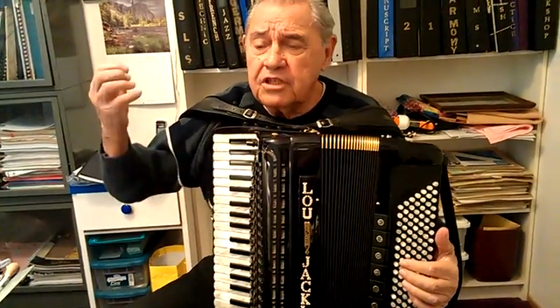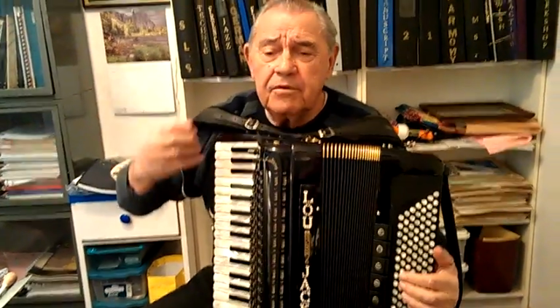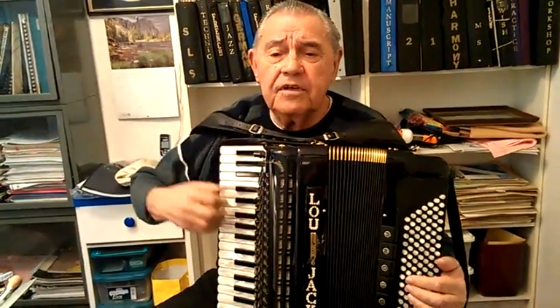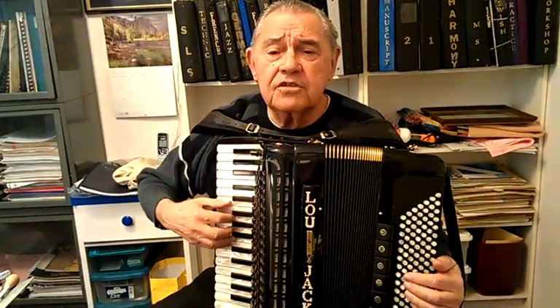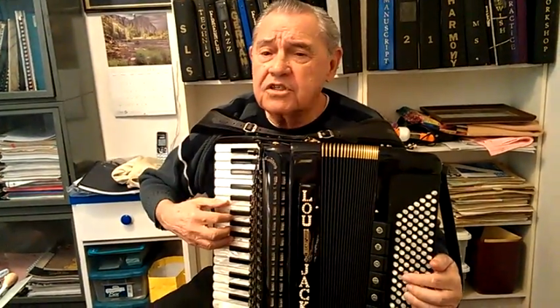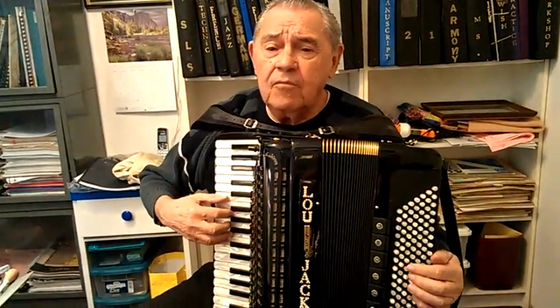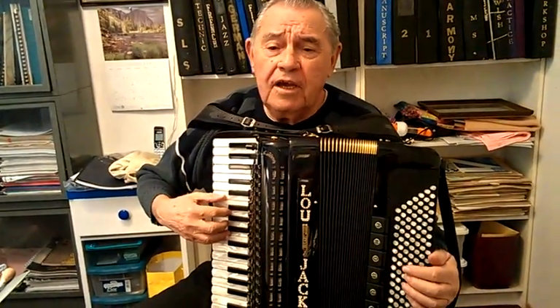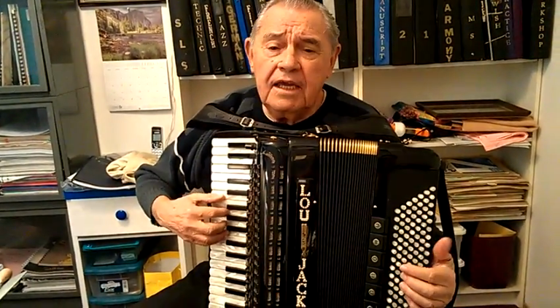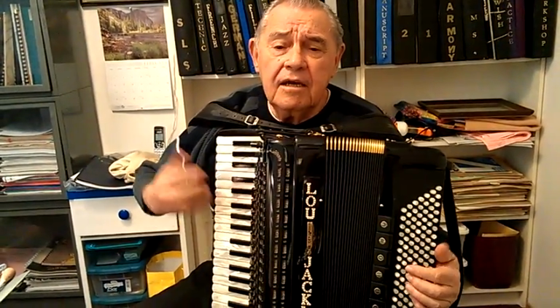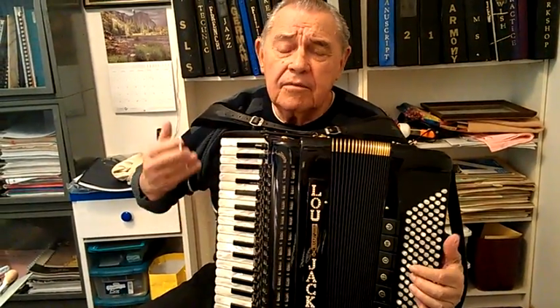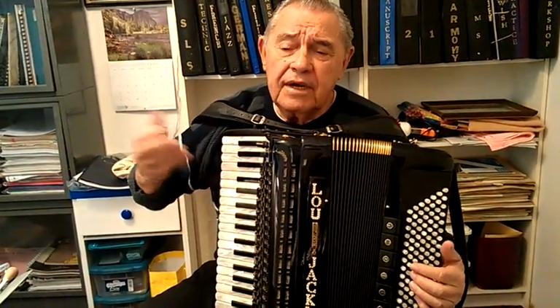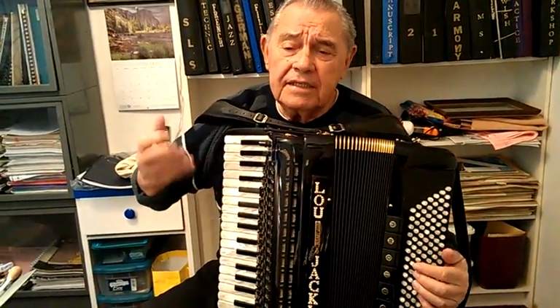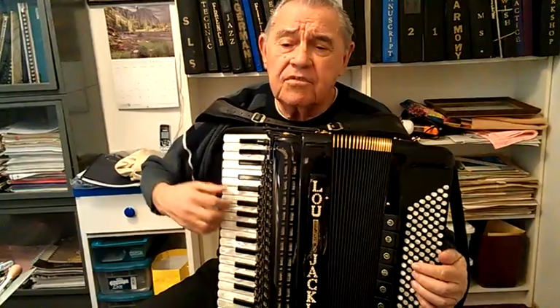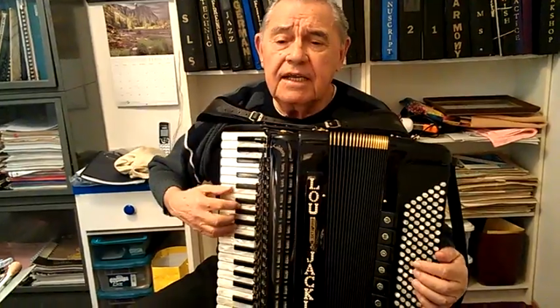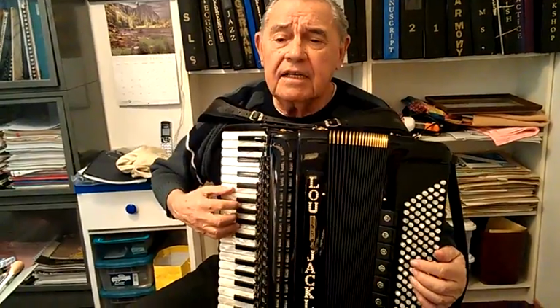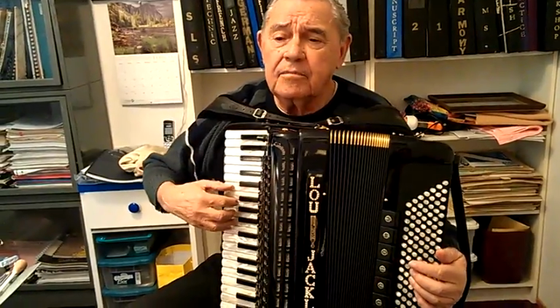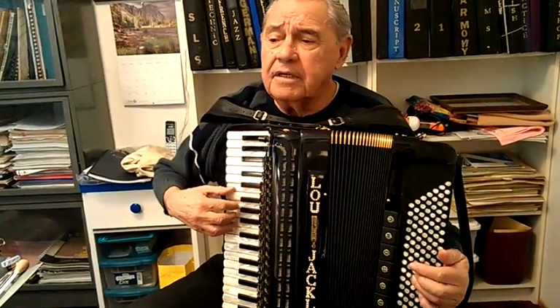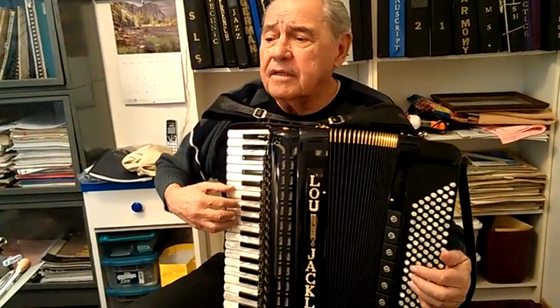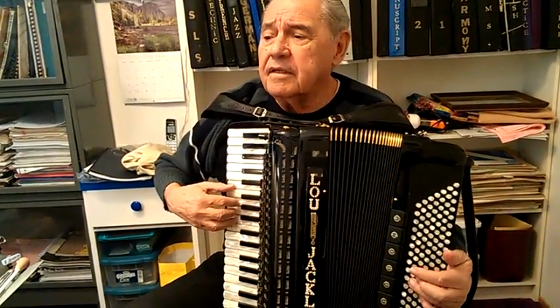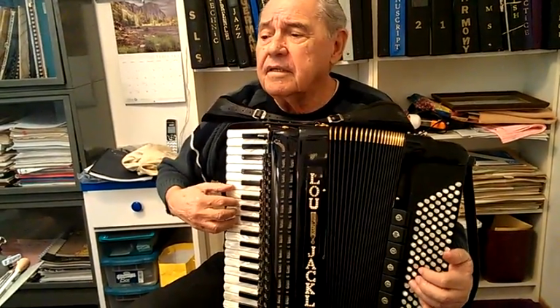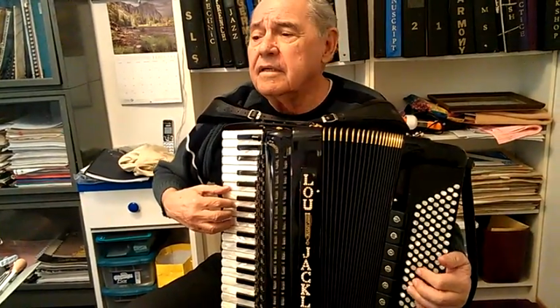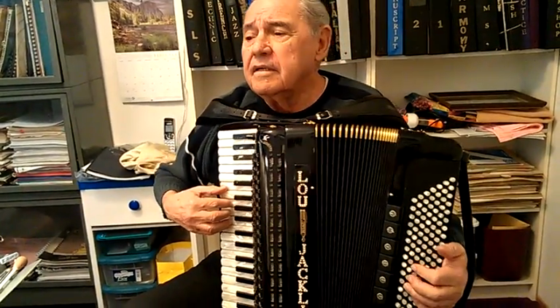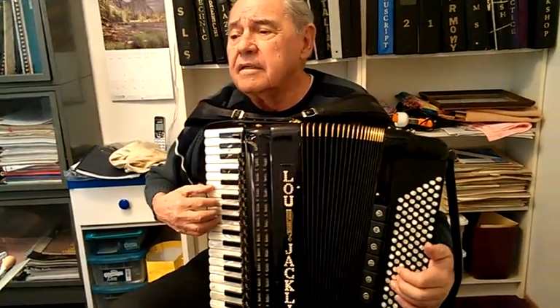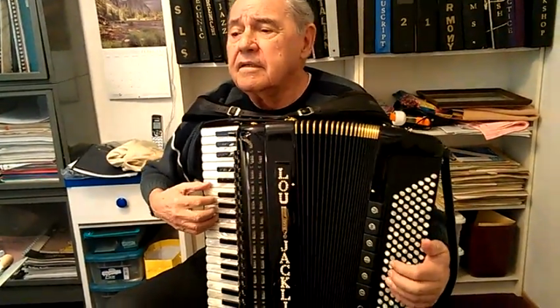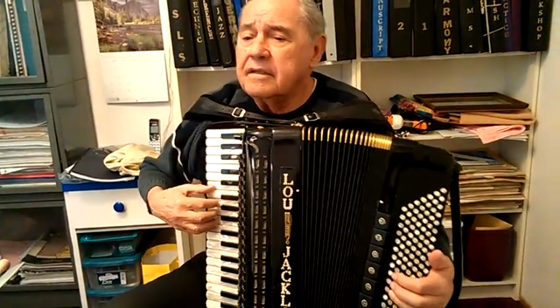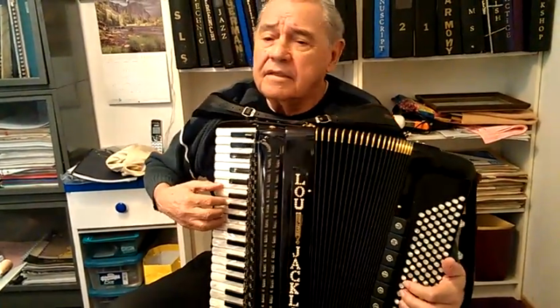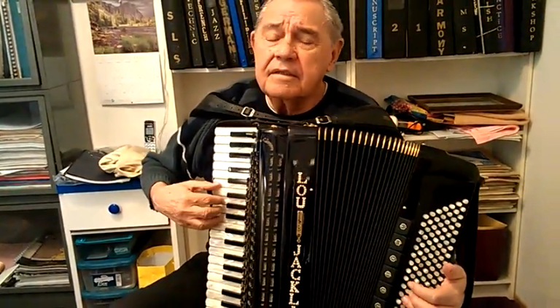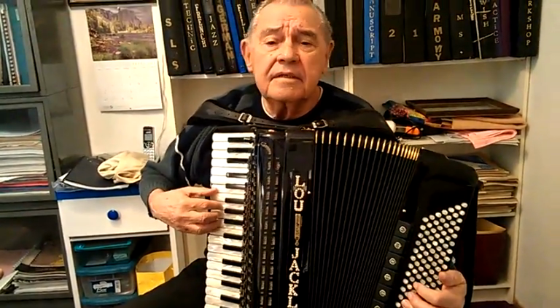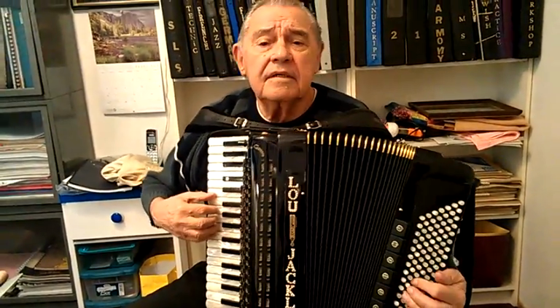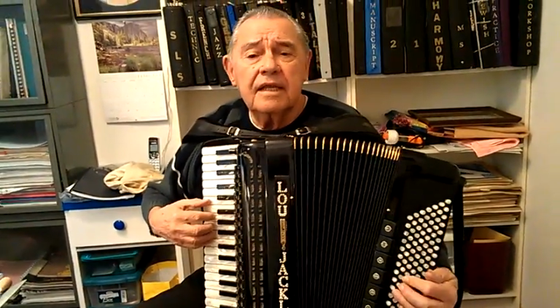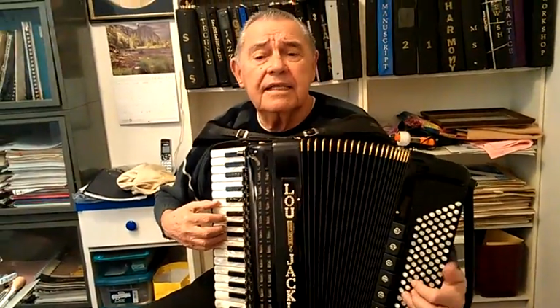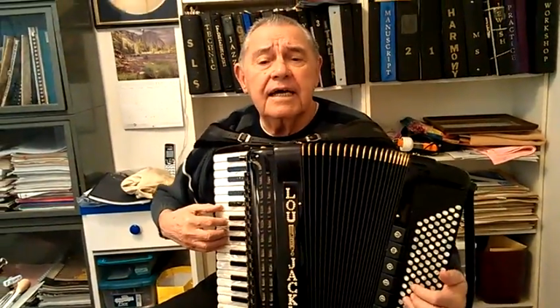Just keep your fingers the same way, but break this right hand a little bit, like that.